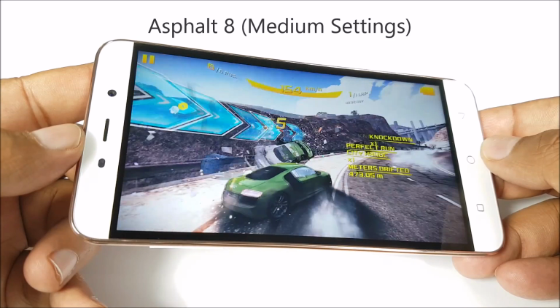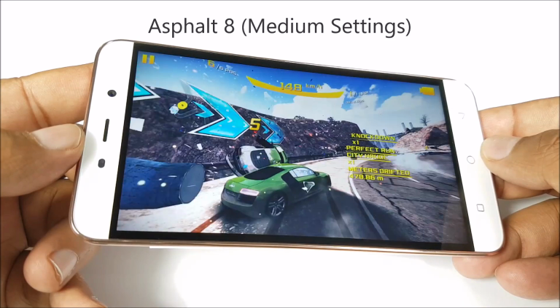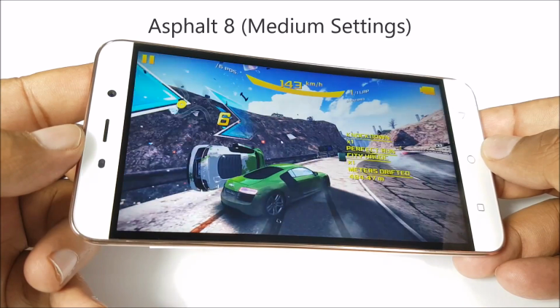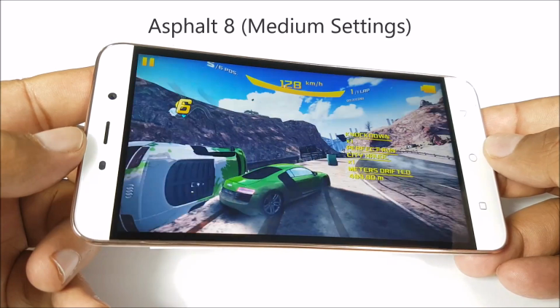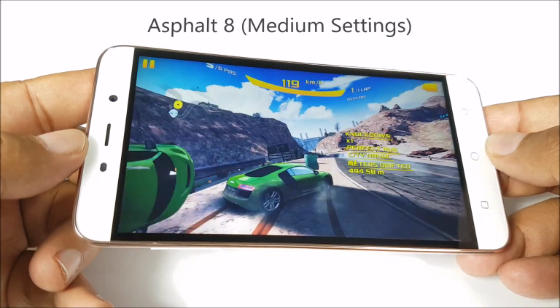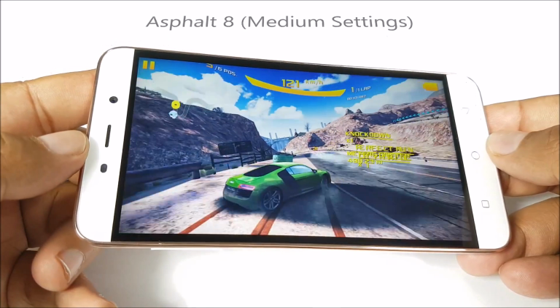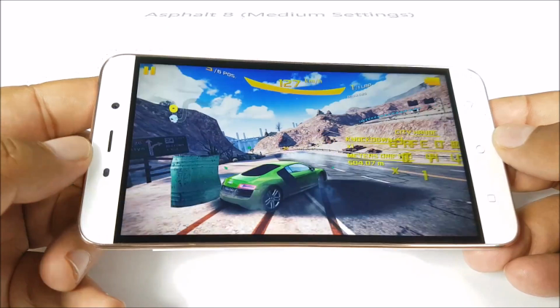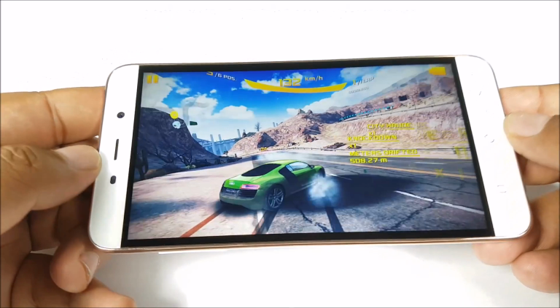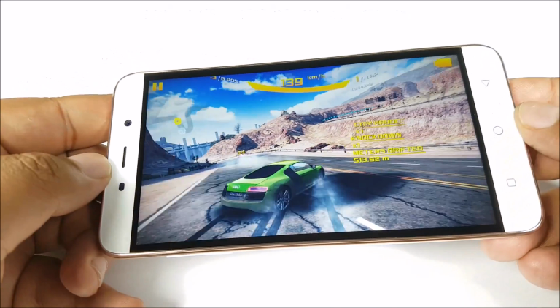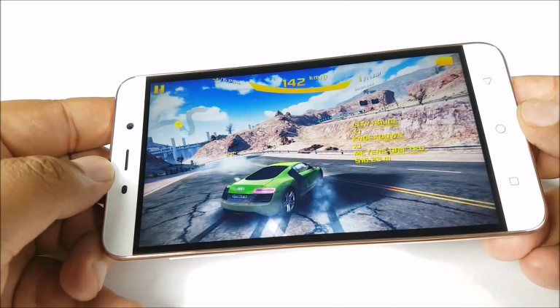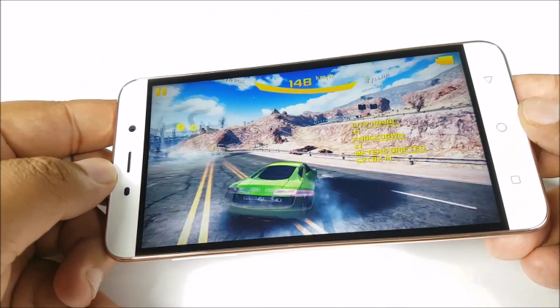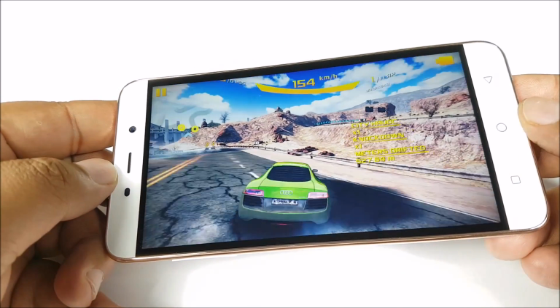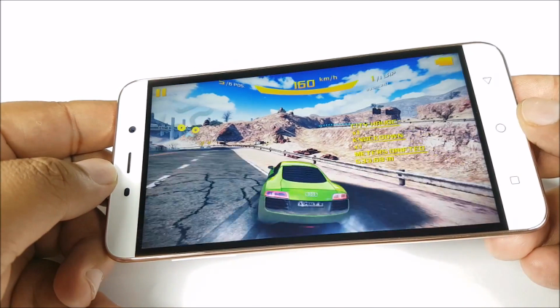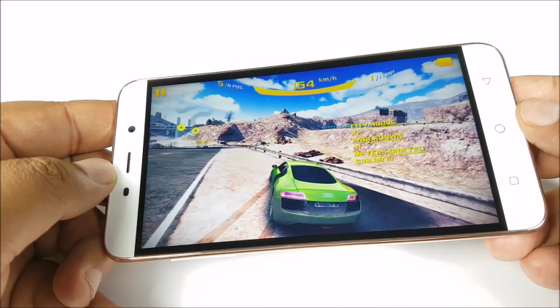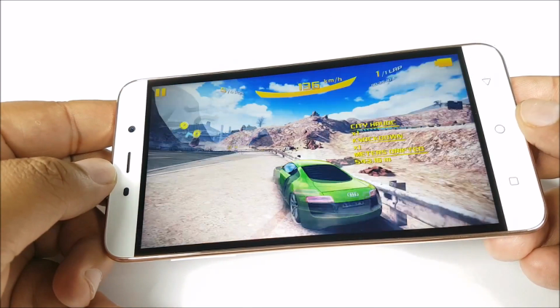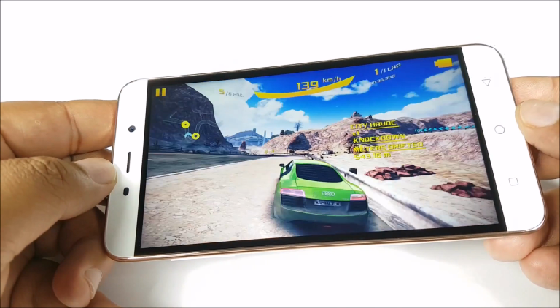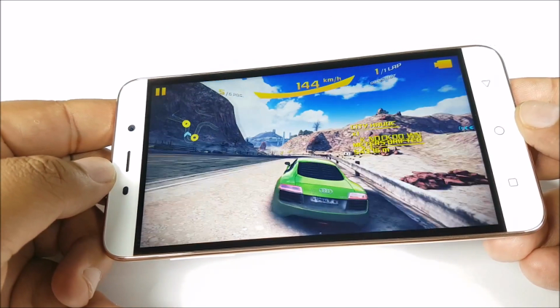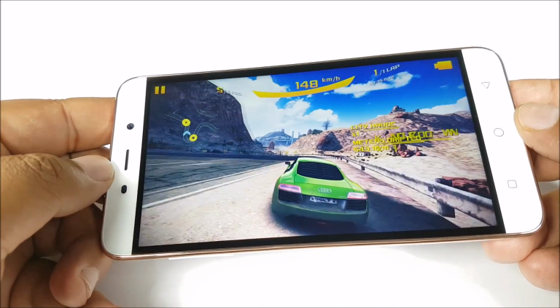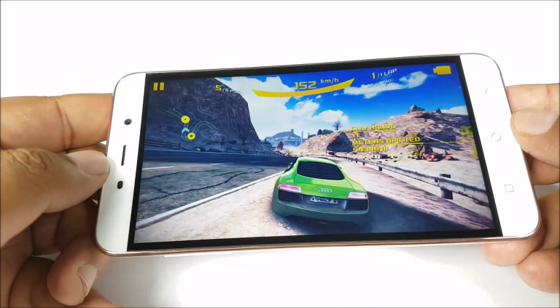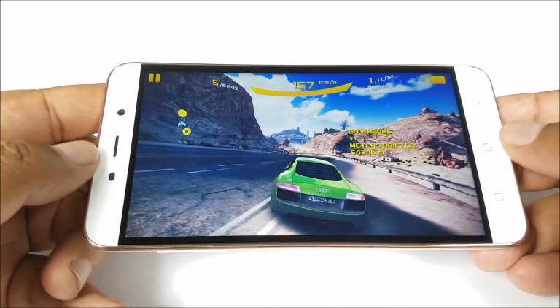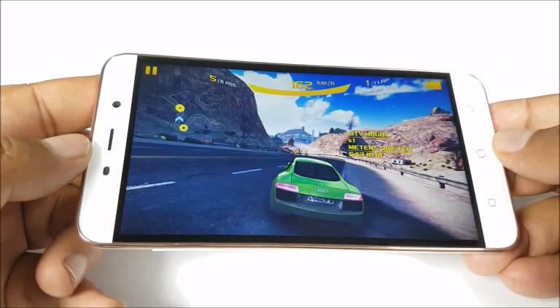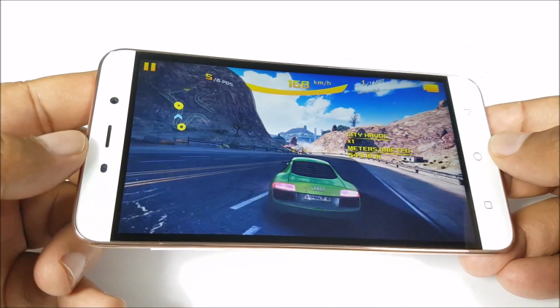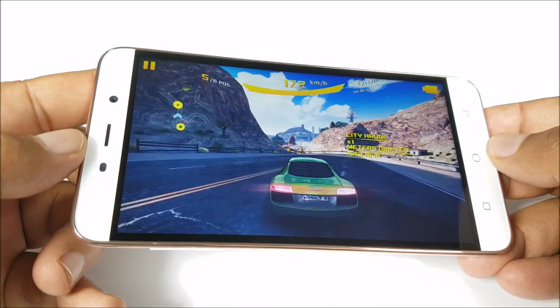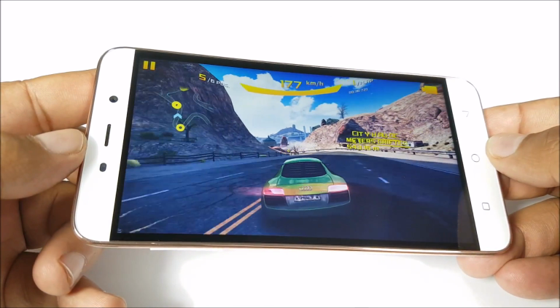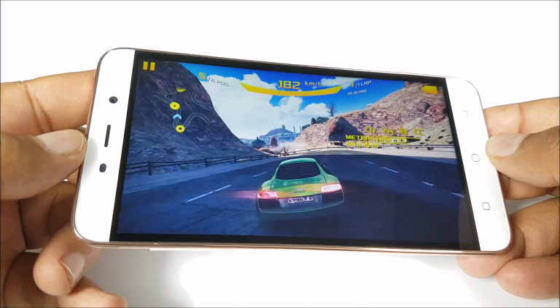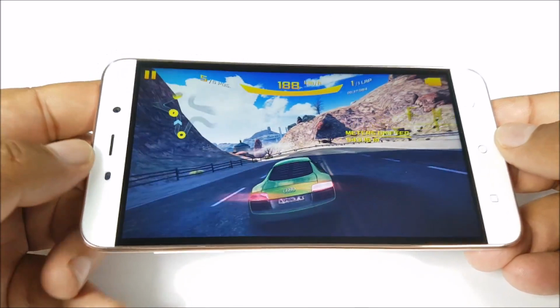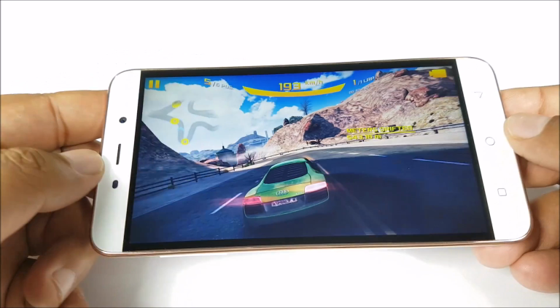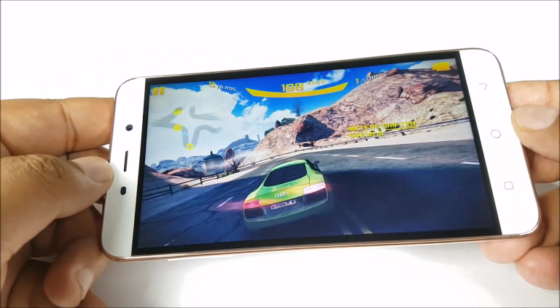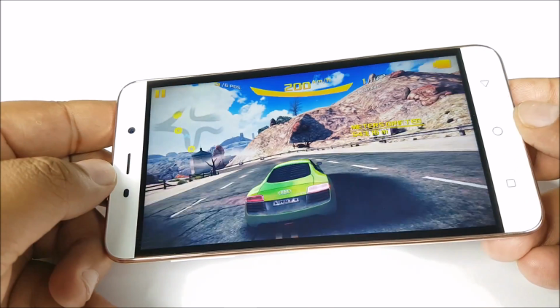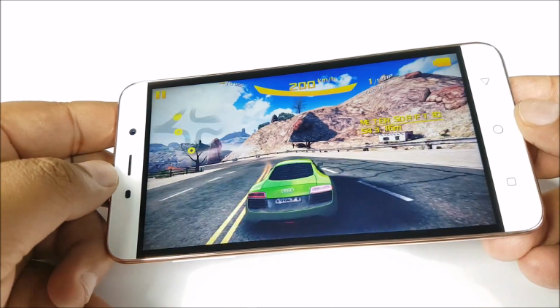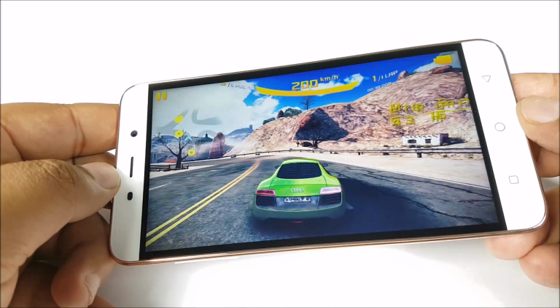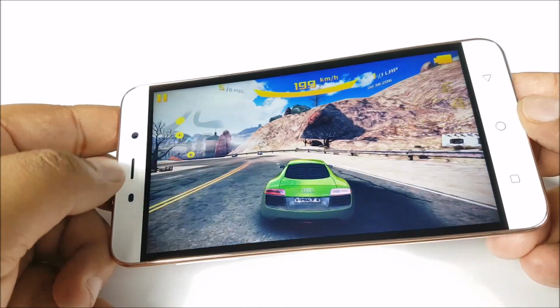The game is at least playable at low settings and works quite well there, but you wouldn't want to play at that quality level.